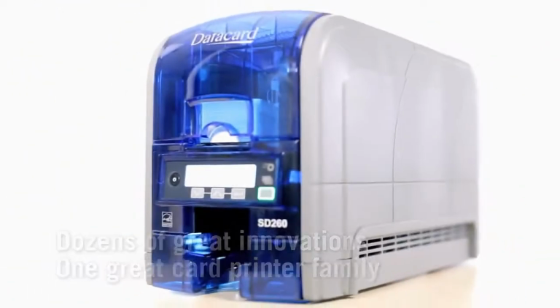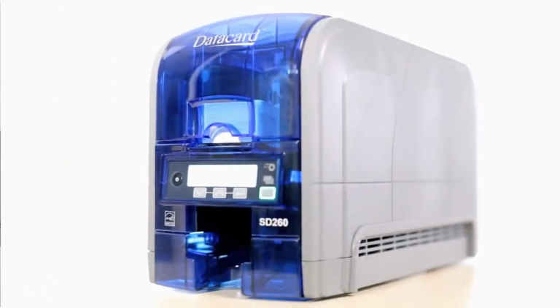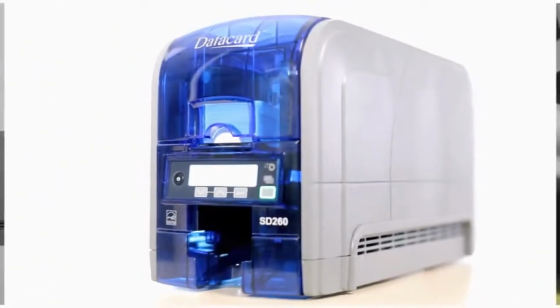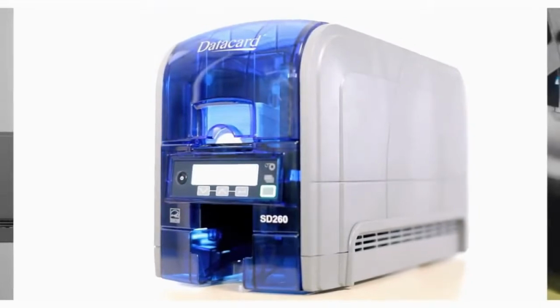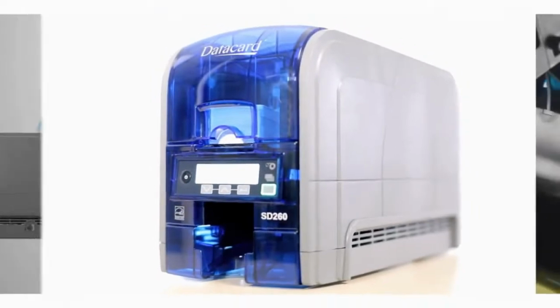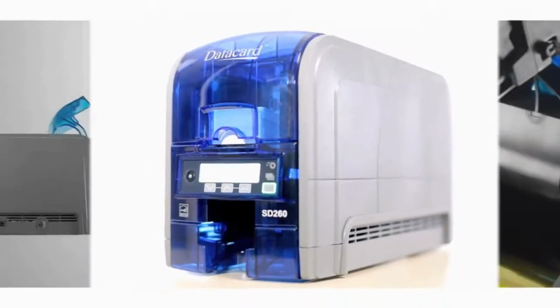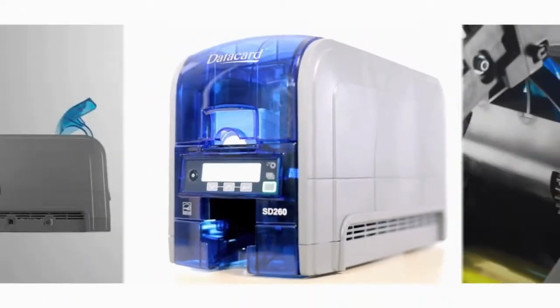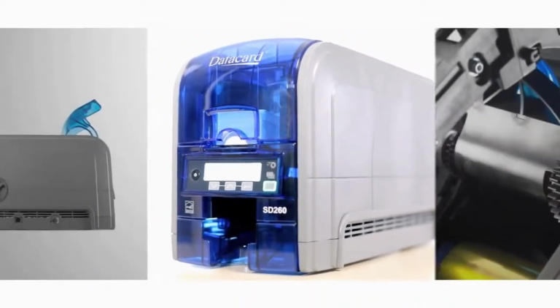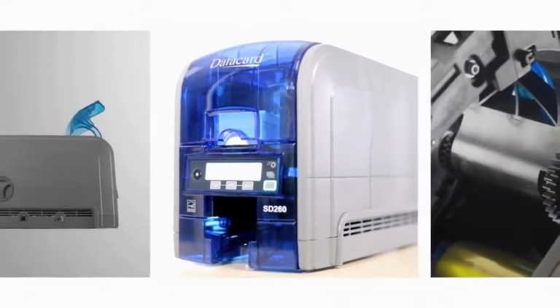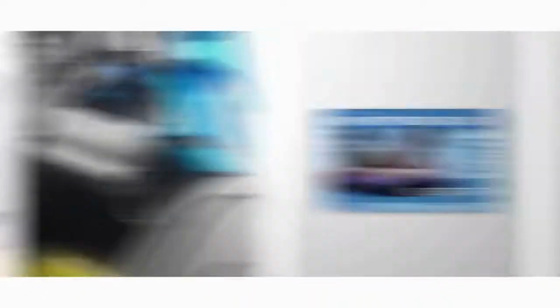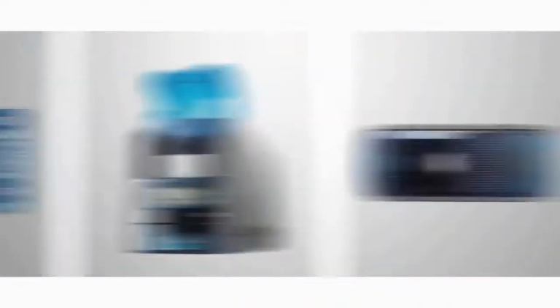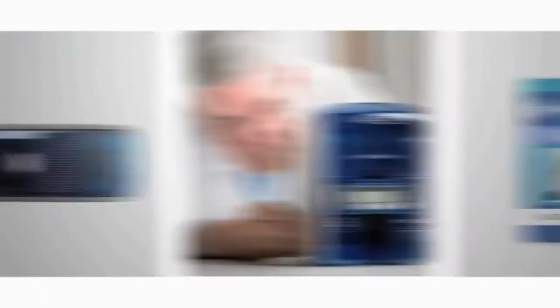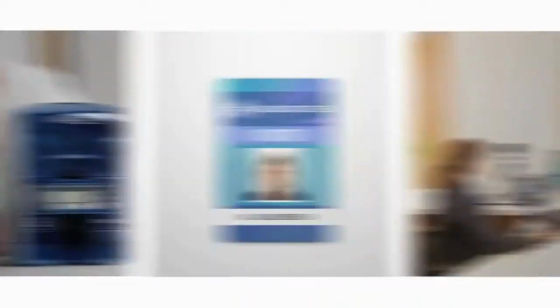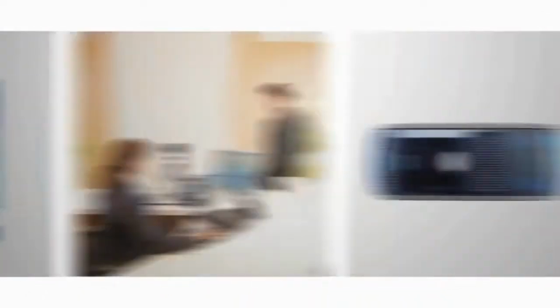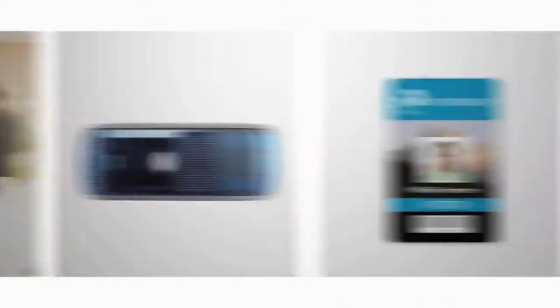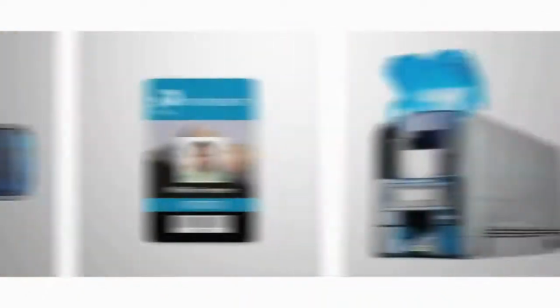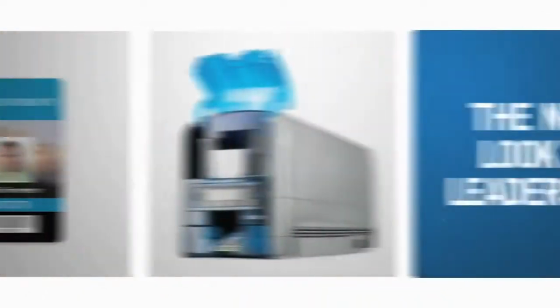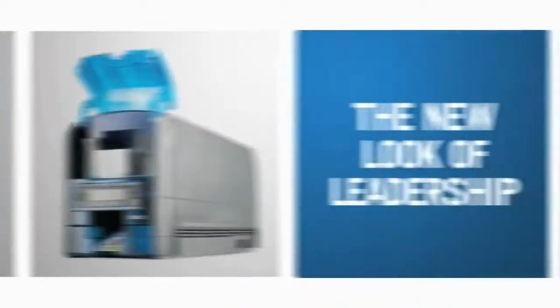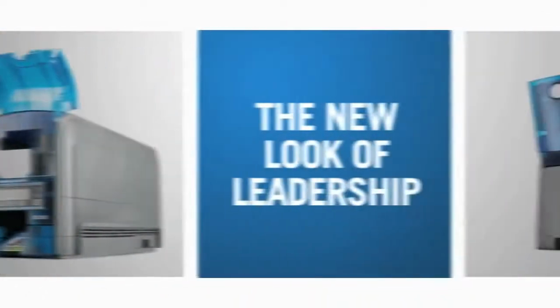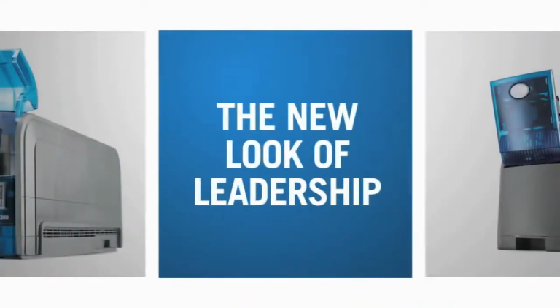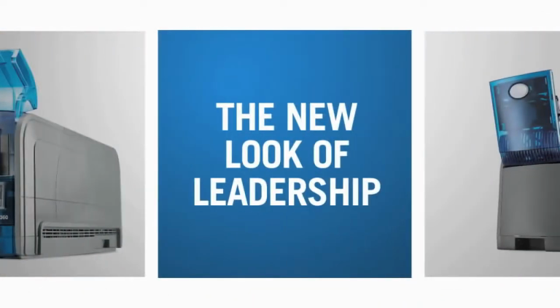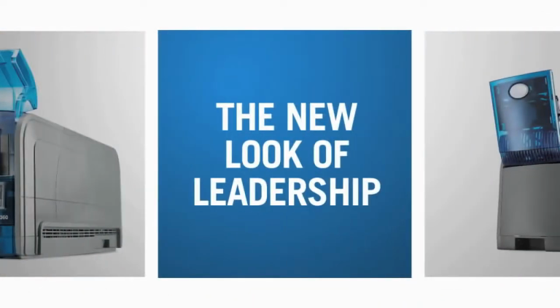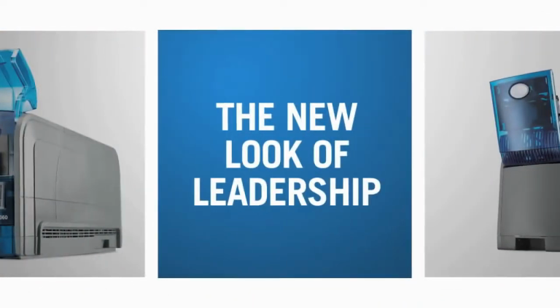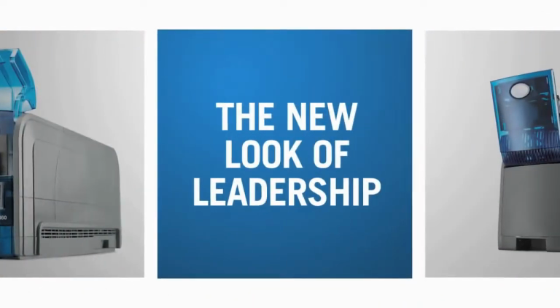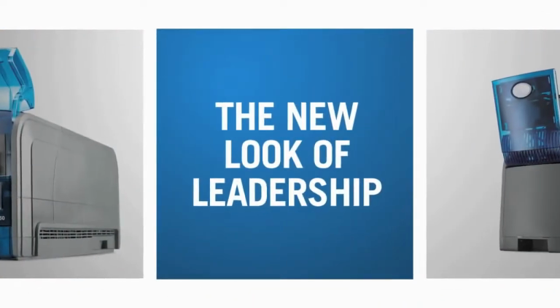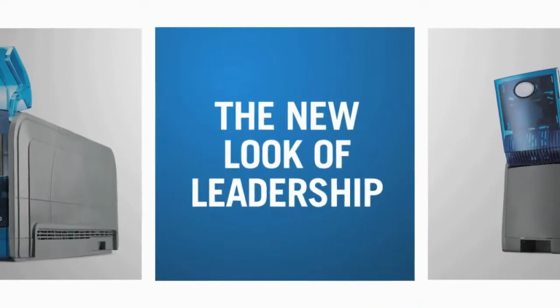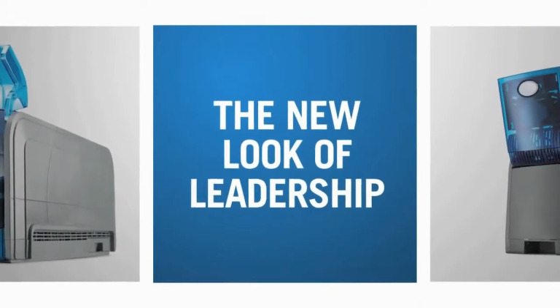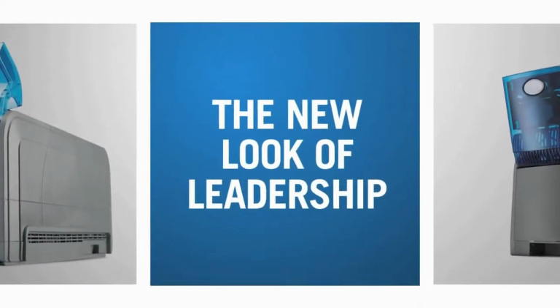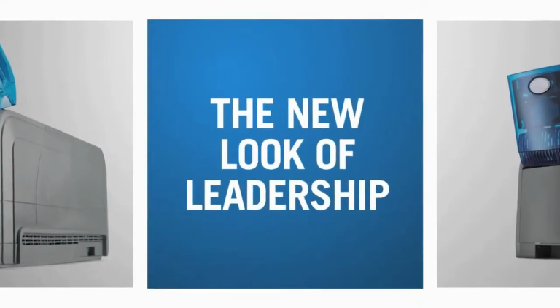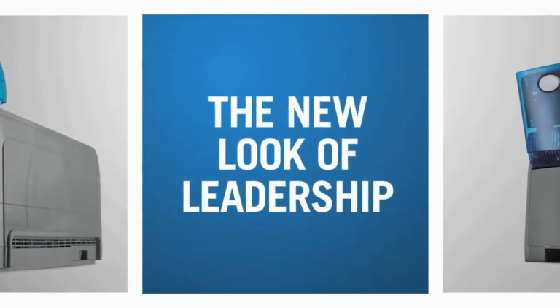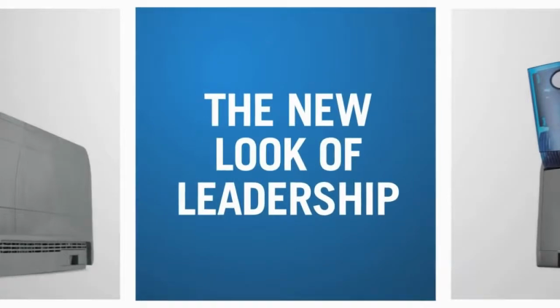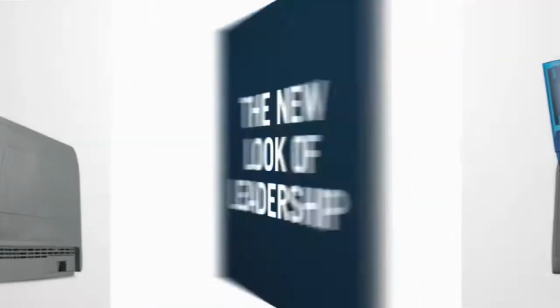The Datacard SD360 and SD260 card printers.